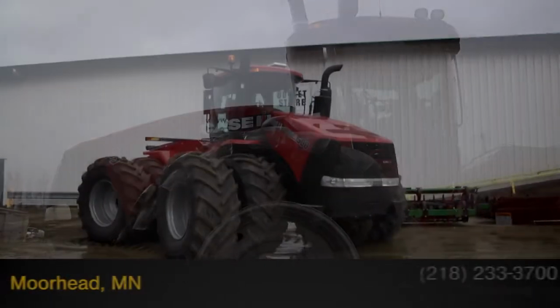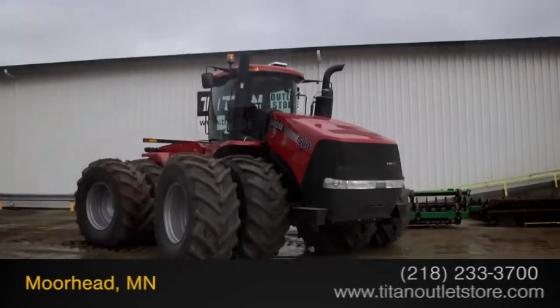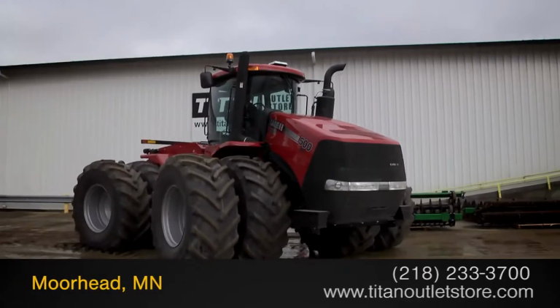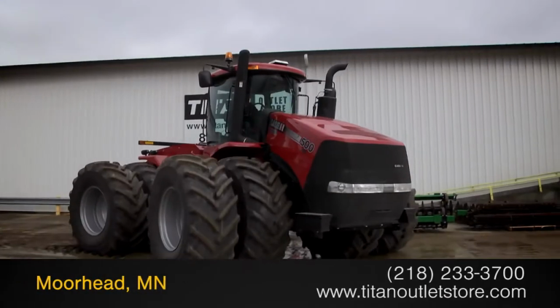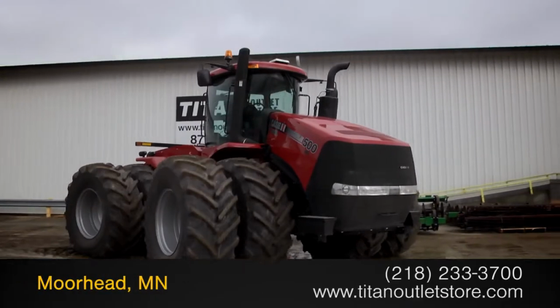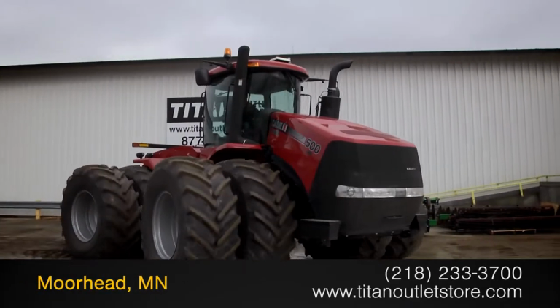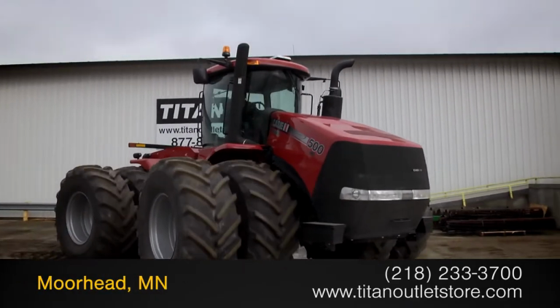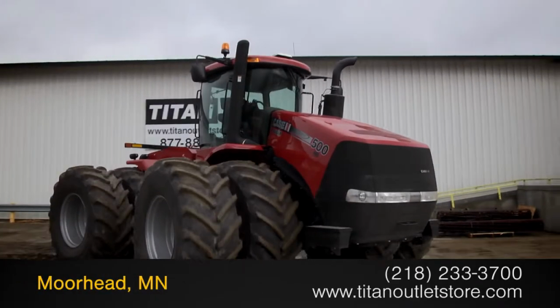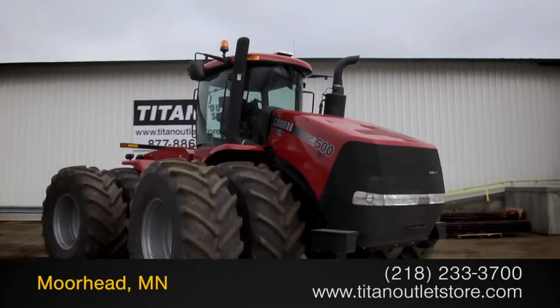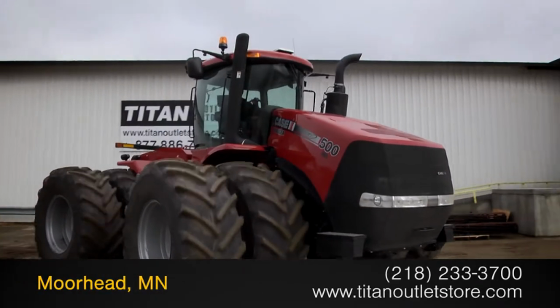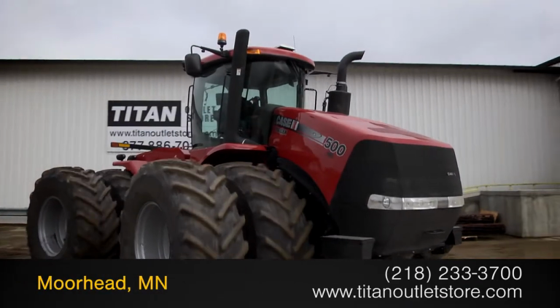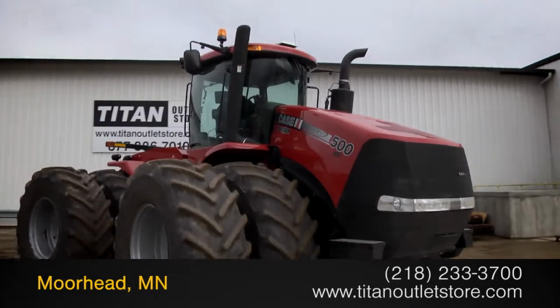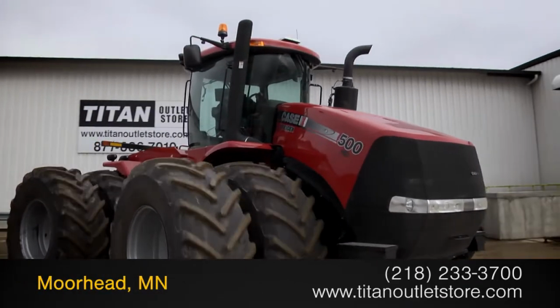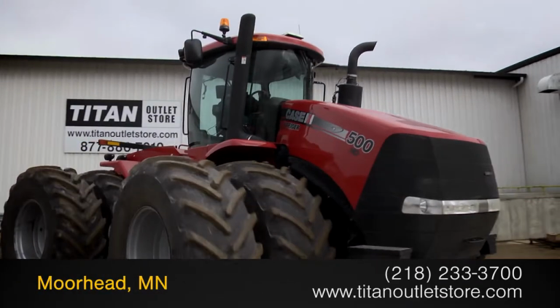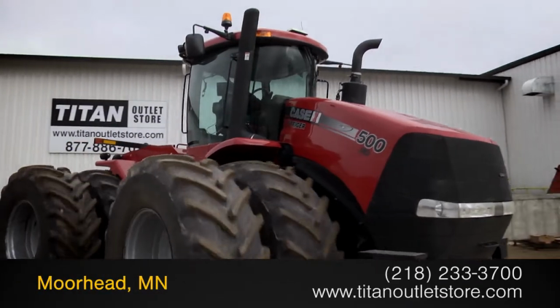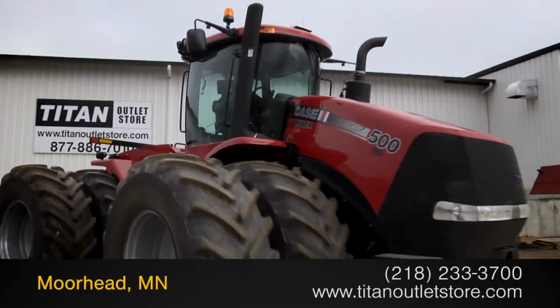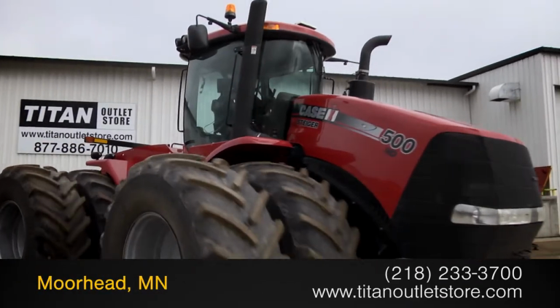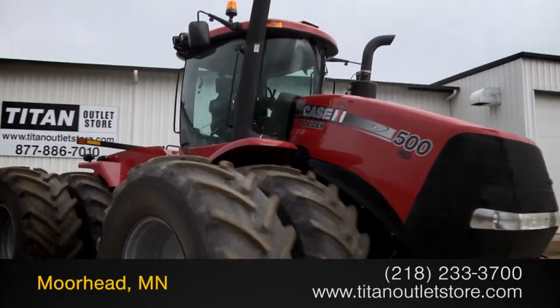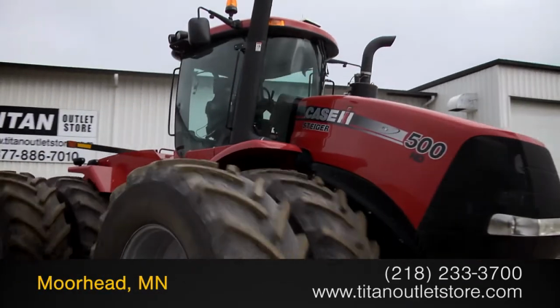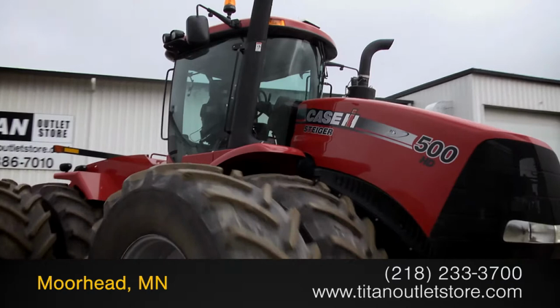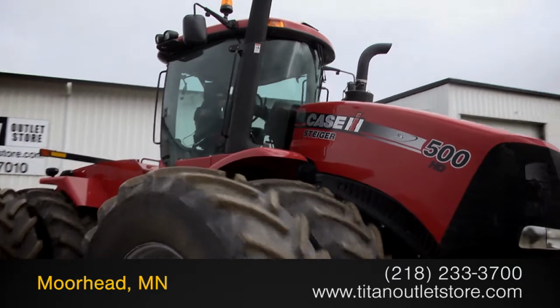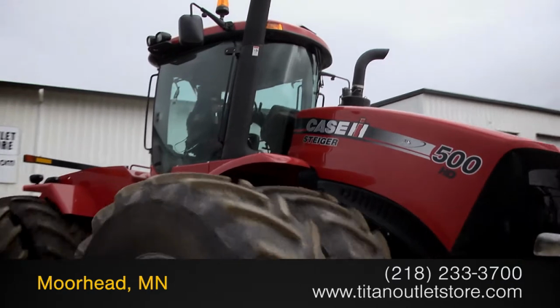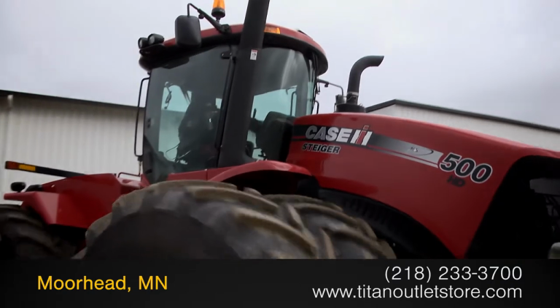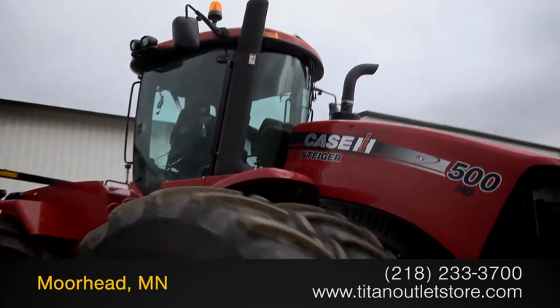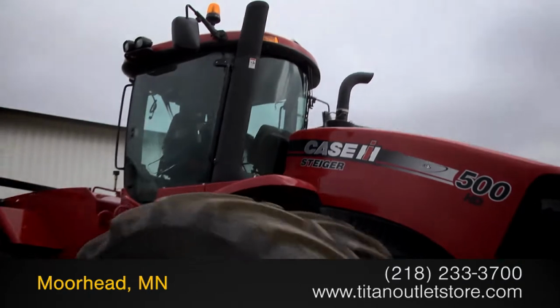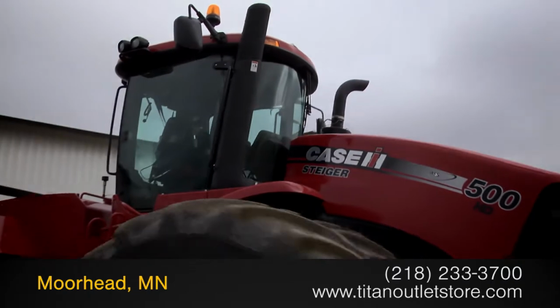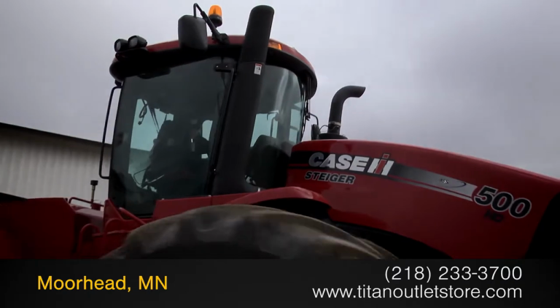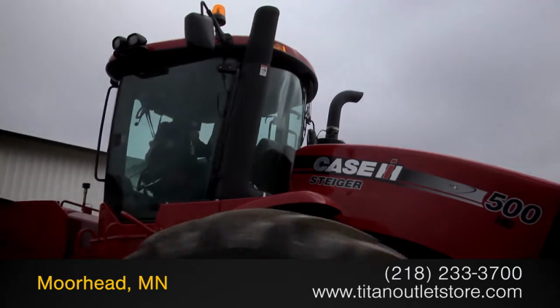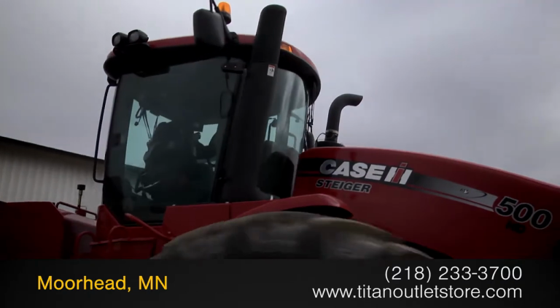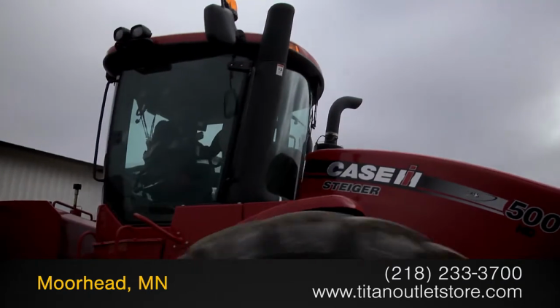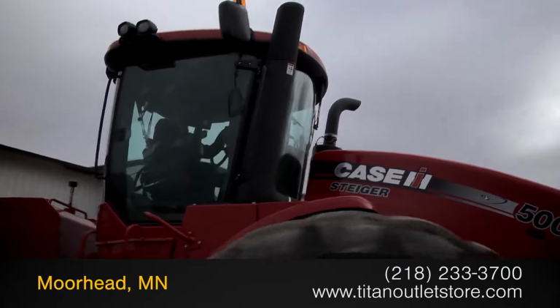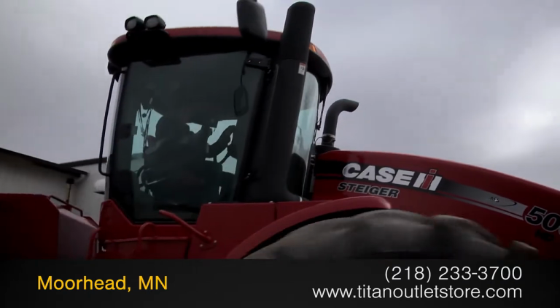For more information on this Case IH Steiger 500, contact our sales team at the Titan Outlet Store.